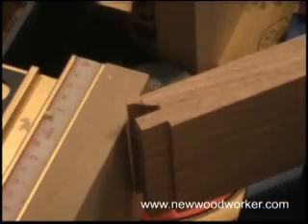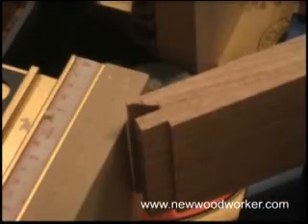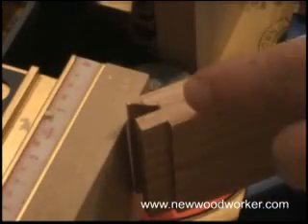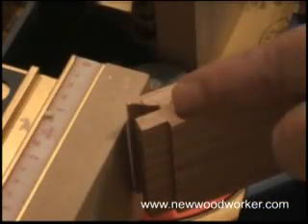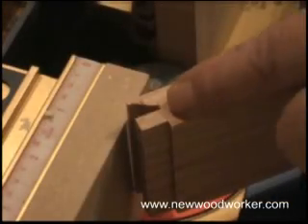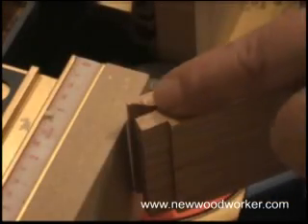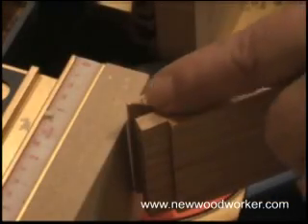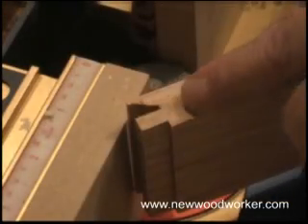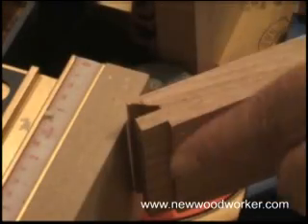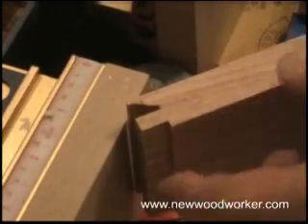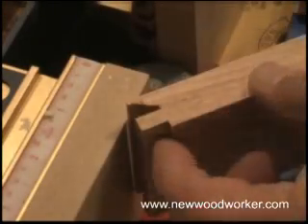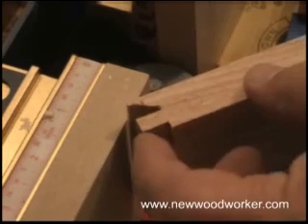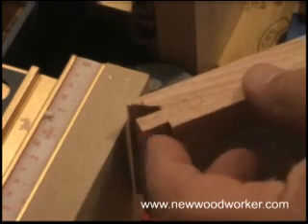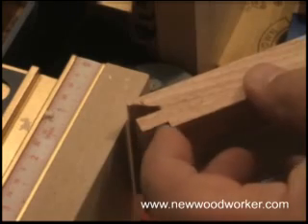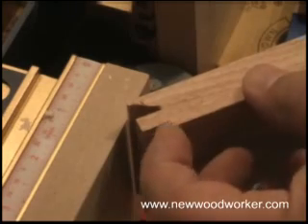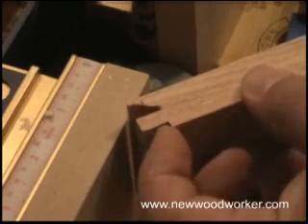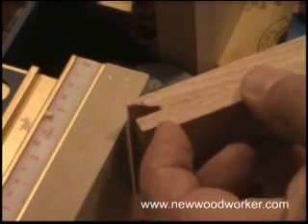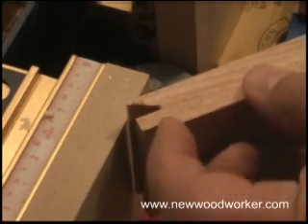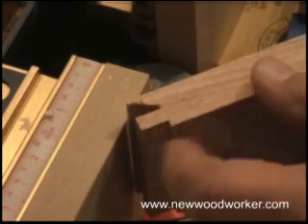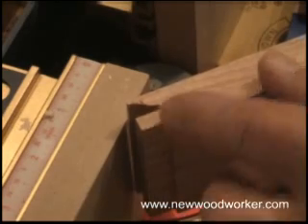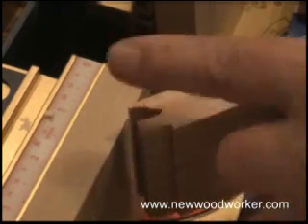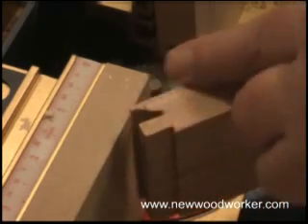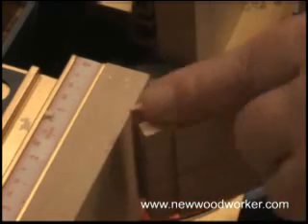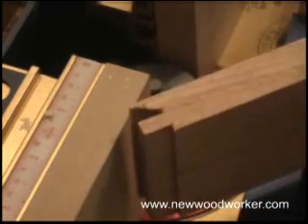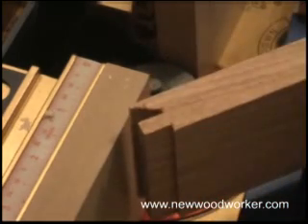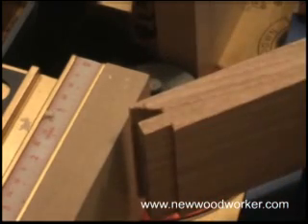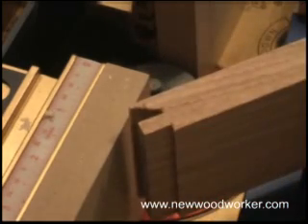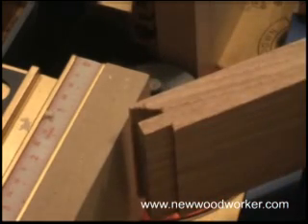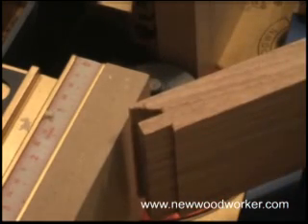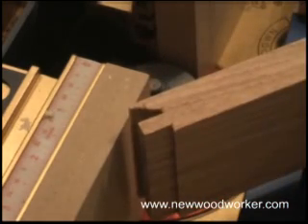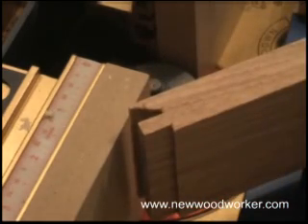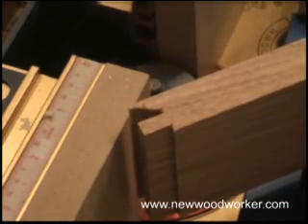You'll notice you have hardly any blowout on the other end. It's mainly the stock from the inside — fold it over. It'll sand off perfectly flush.